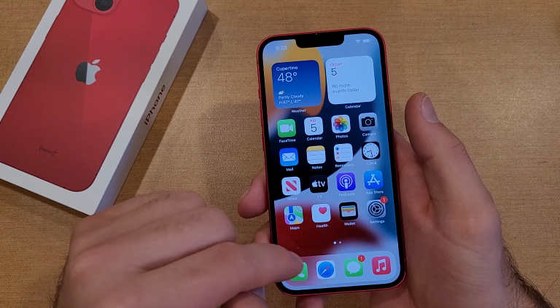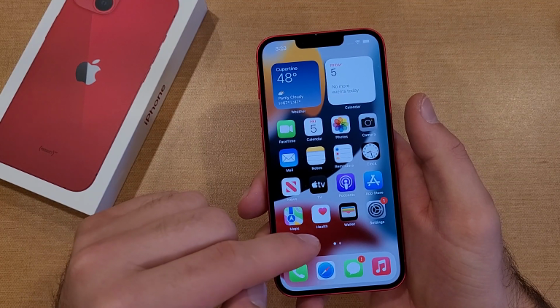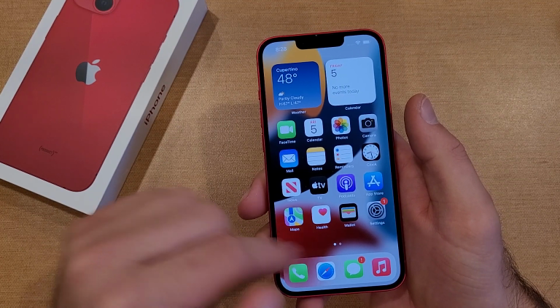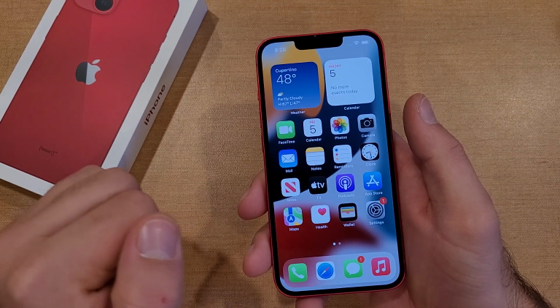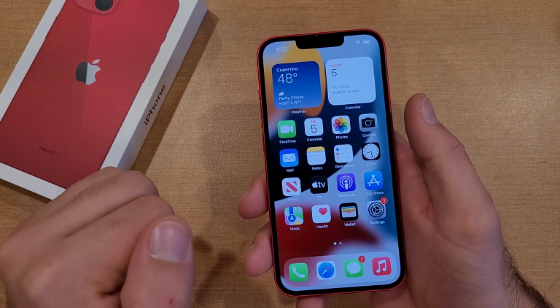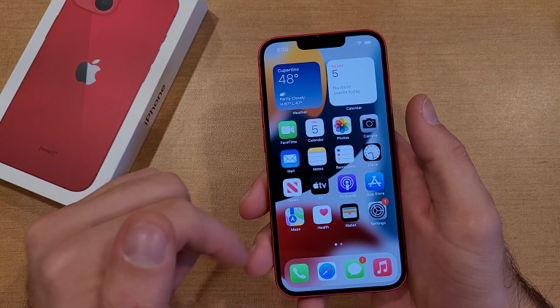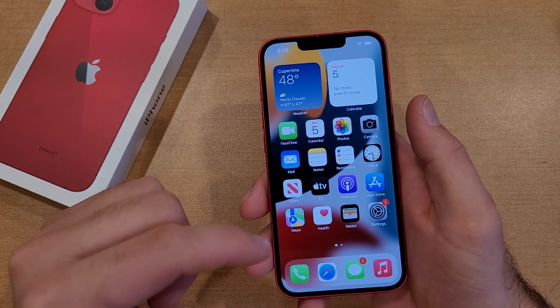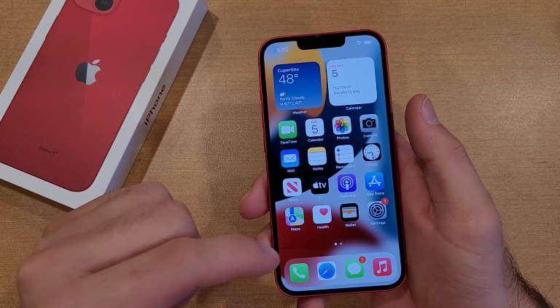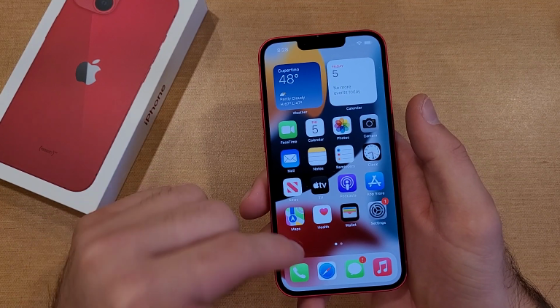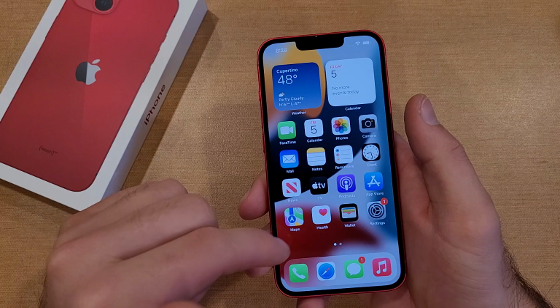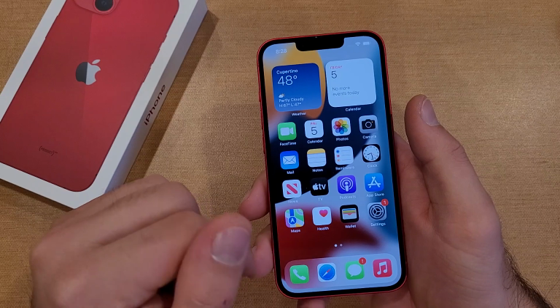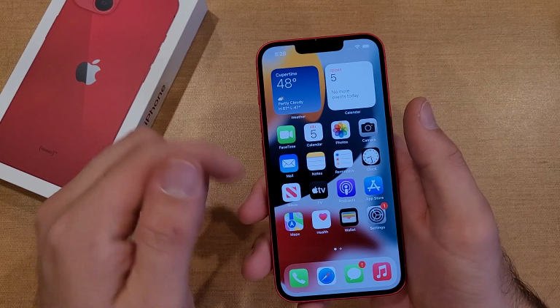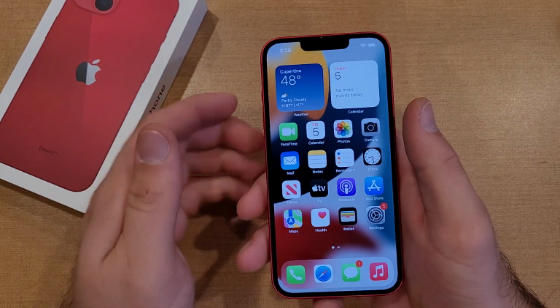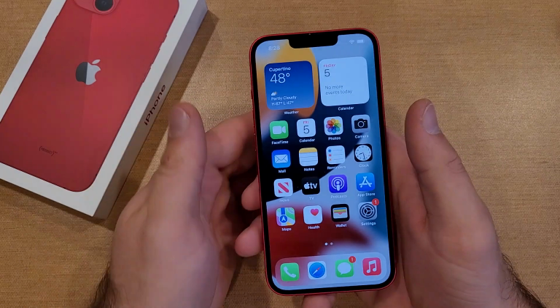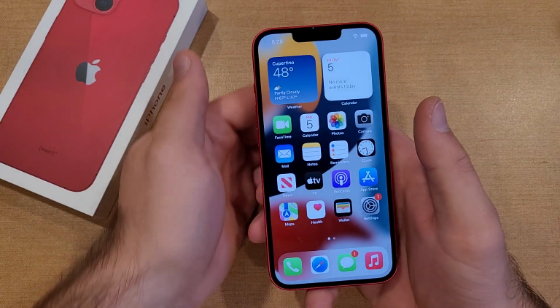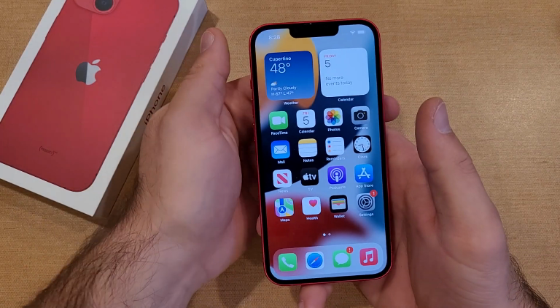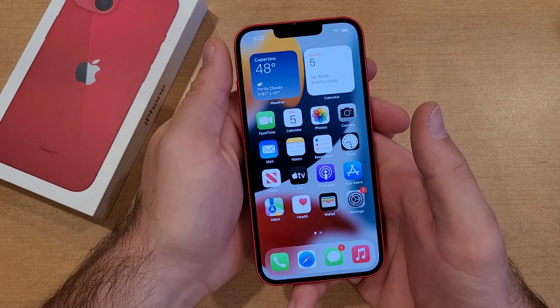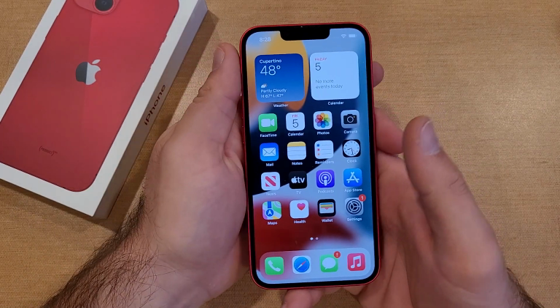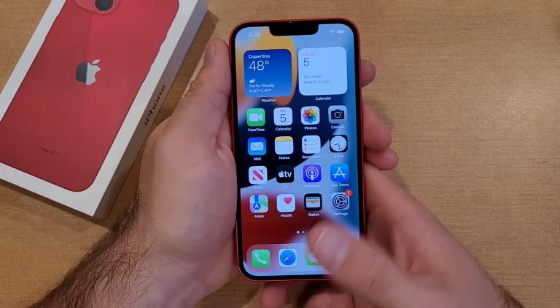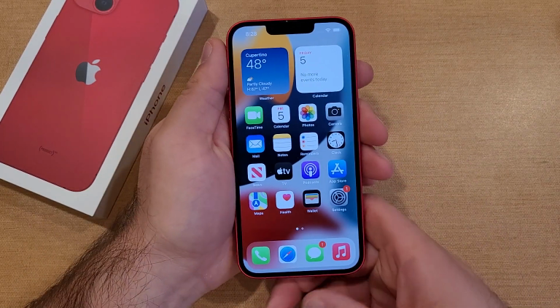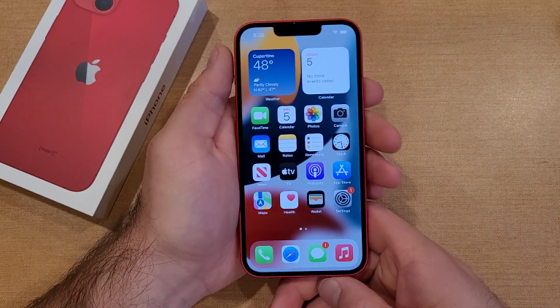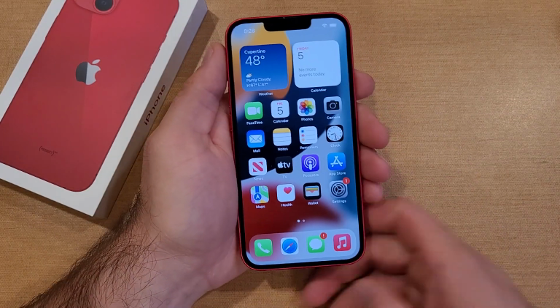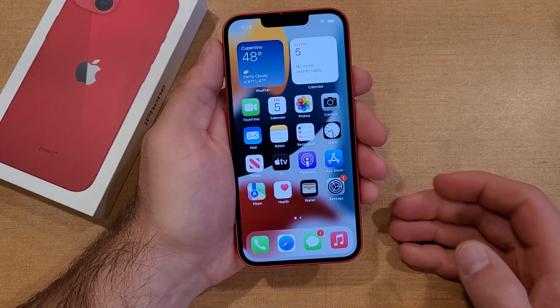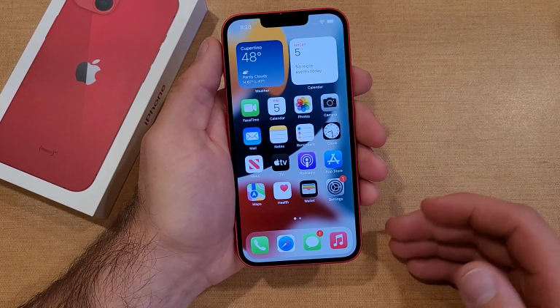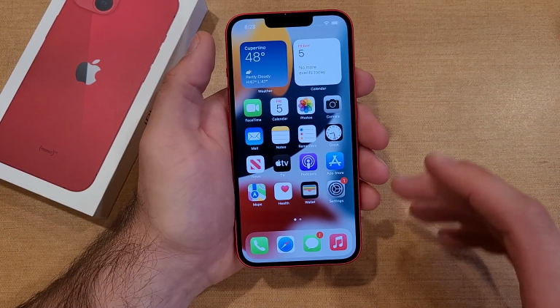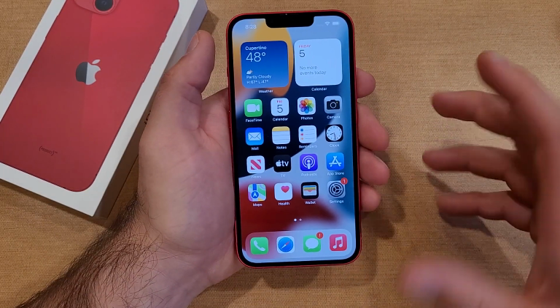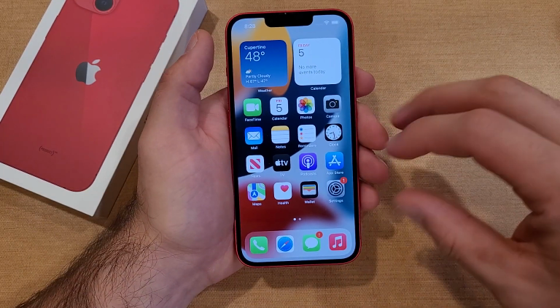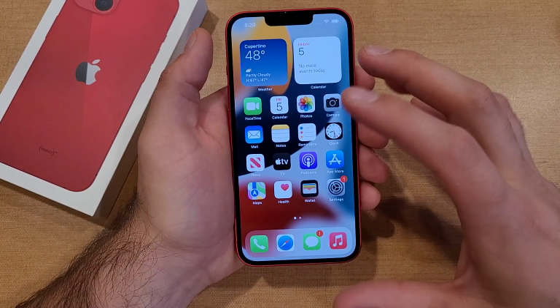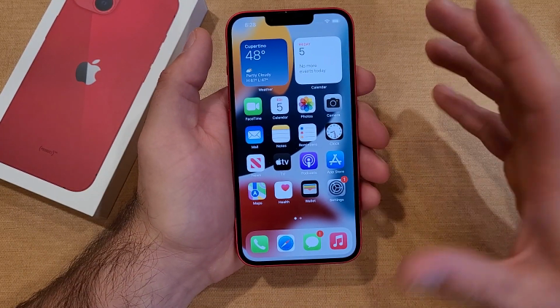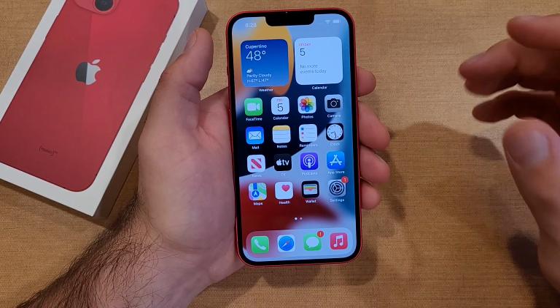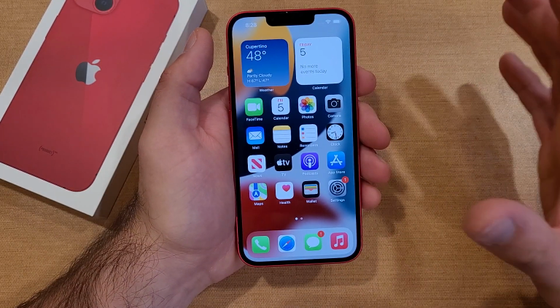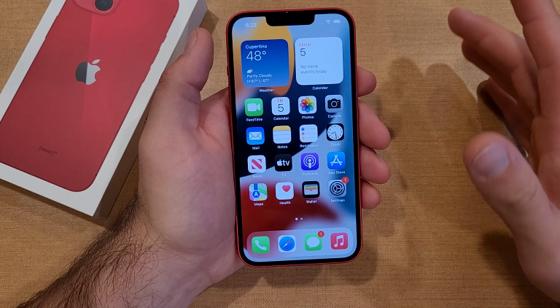You can swipe it out of the way, or you can click on it. If you click on it, it gives you the option to edit it, crop it, or do whatever else you need to do with it.